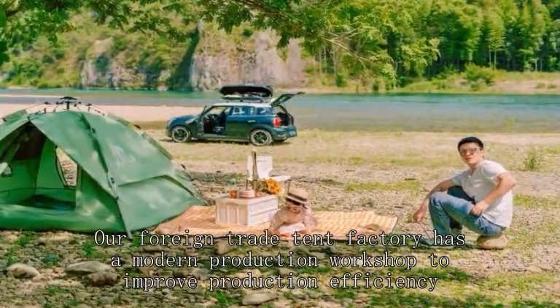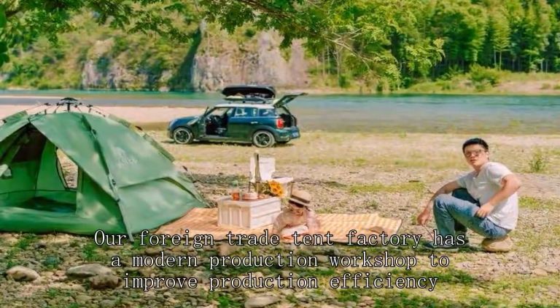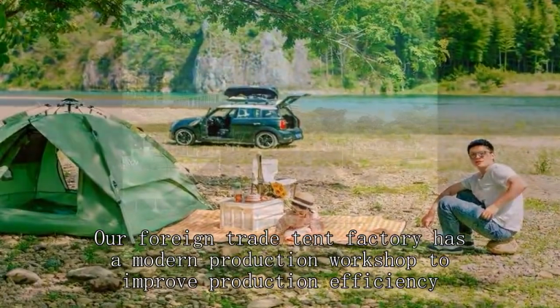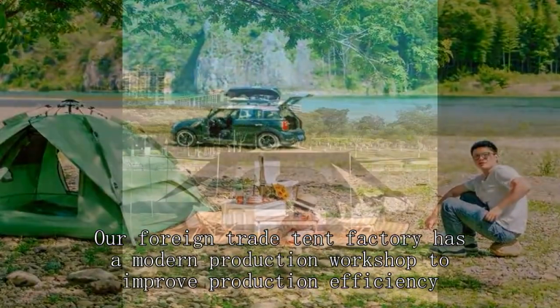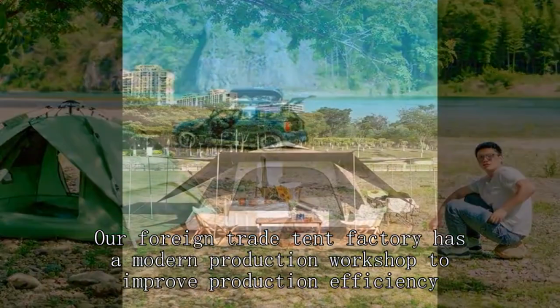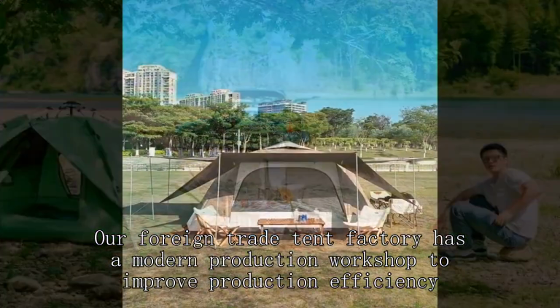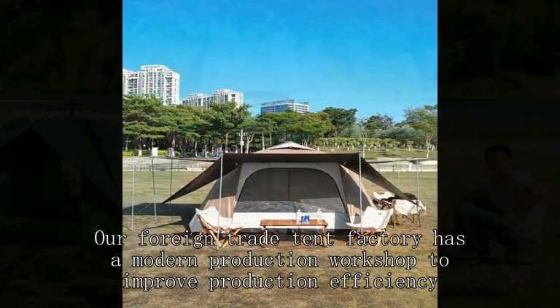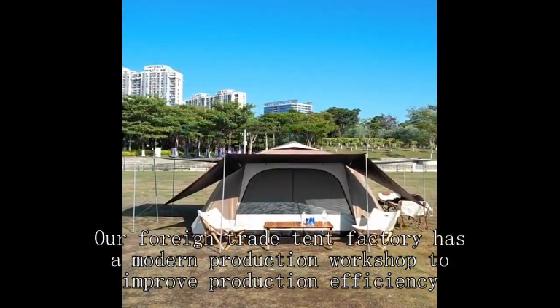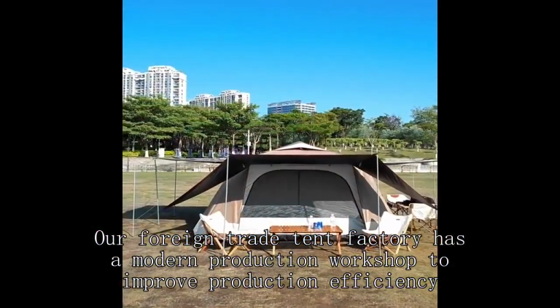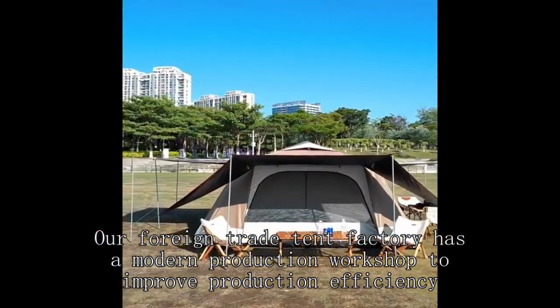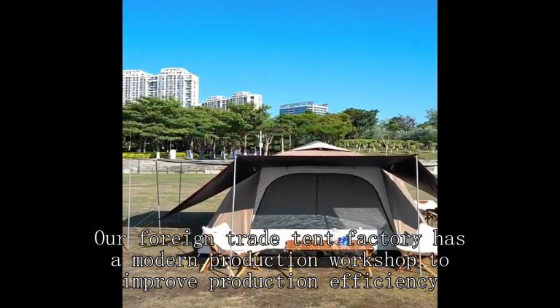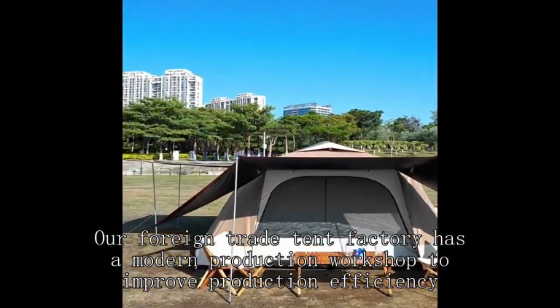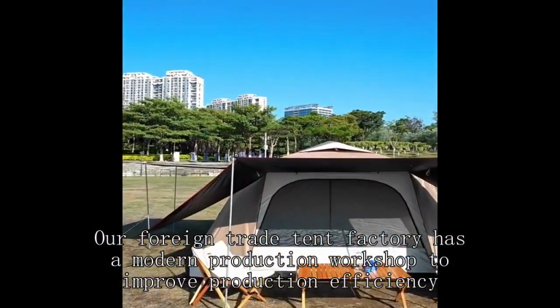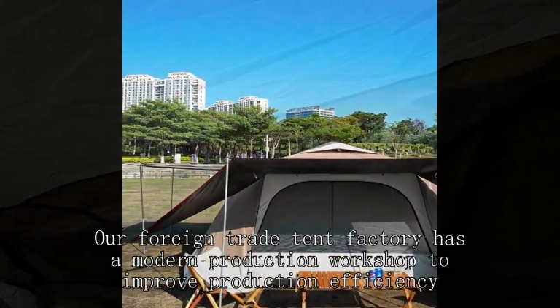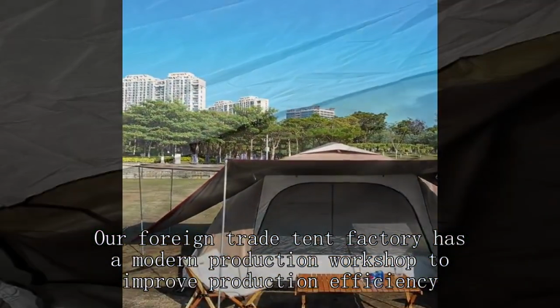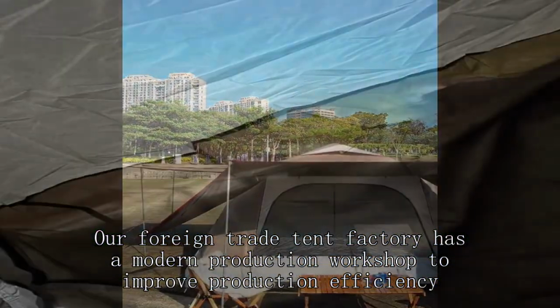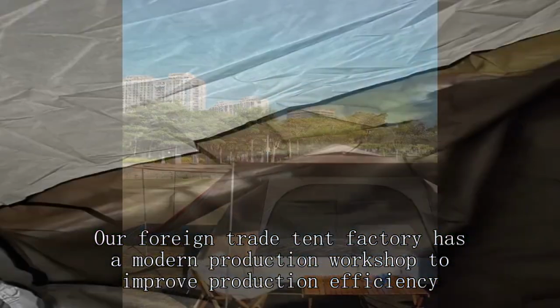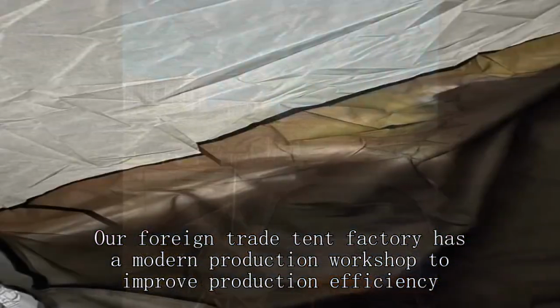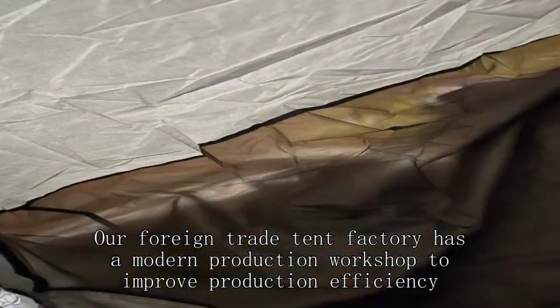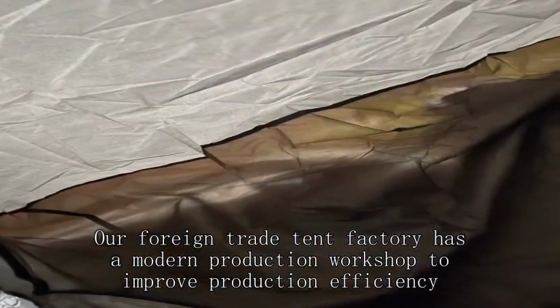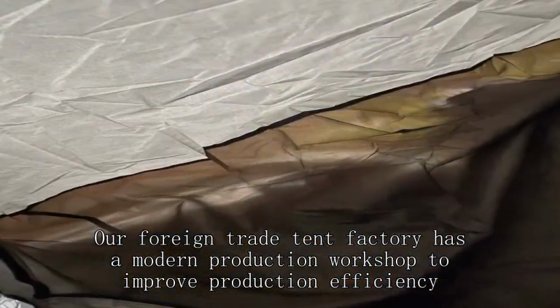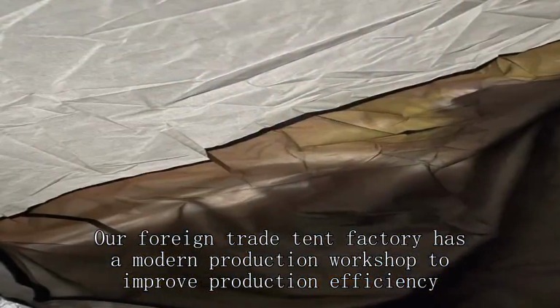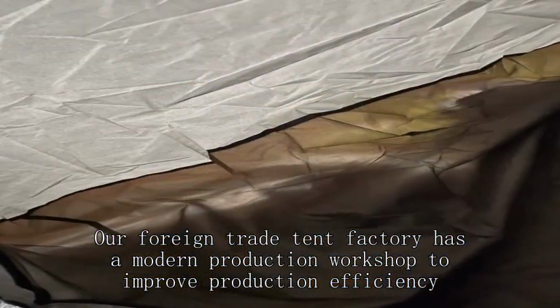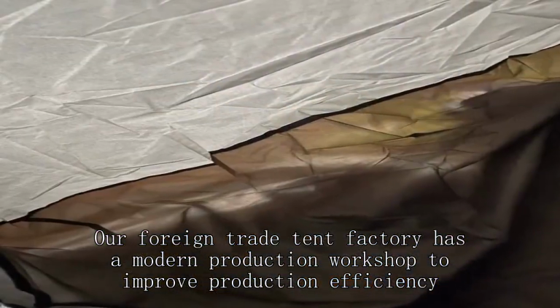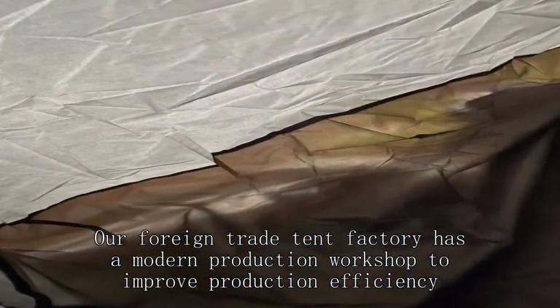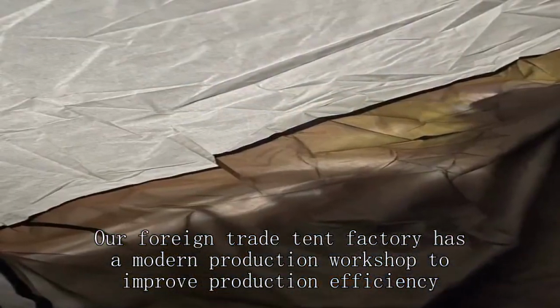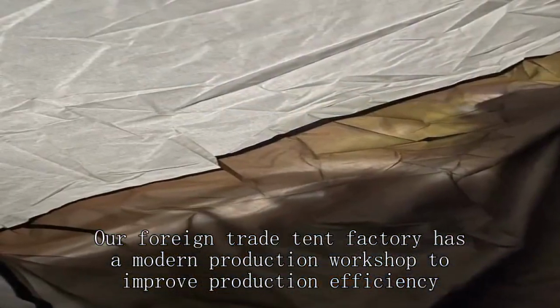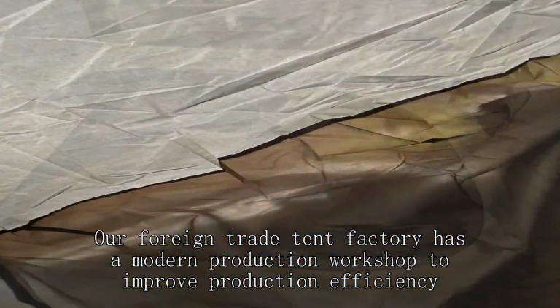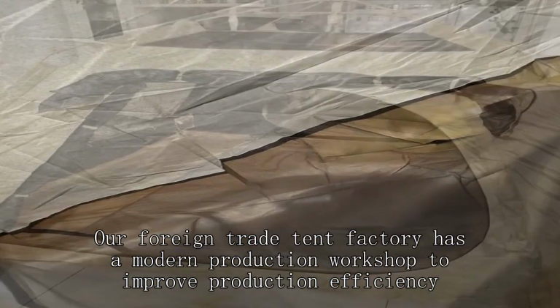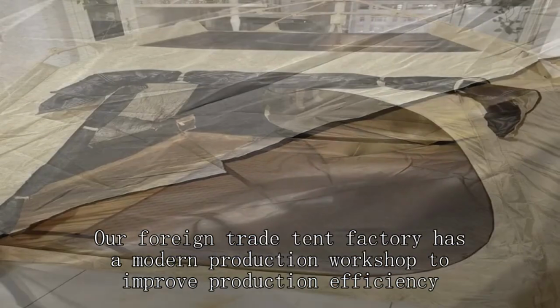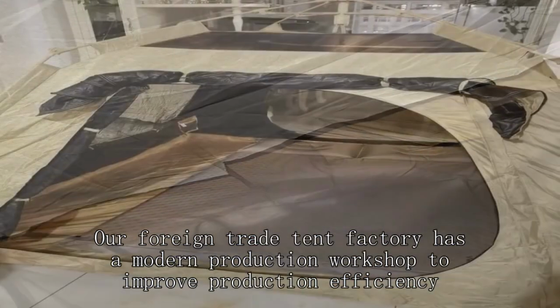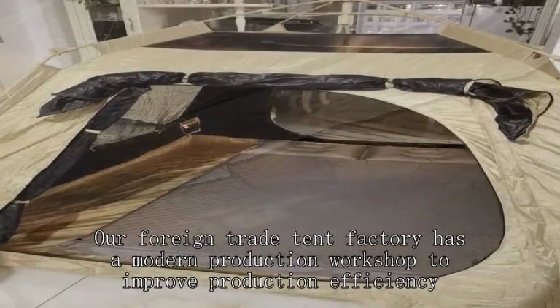Our foreign trade tent factory has a modern production workshop to improve production efficiency.